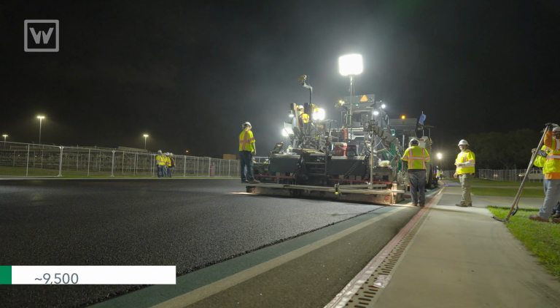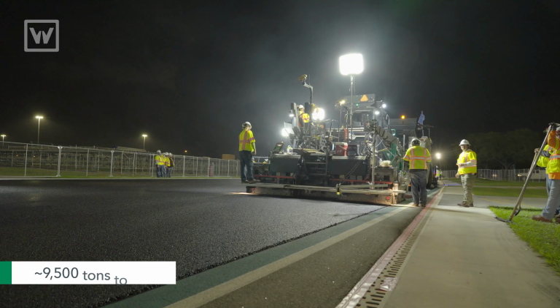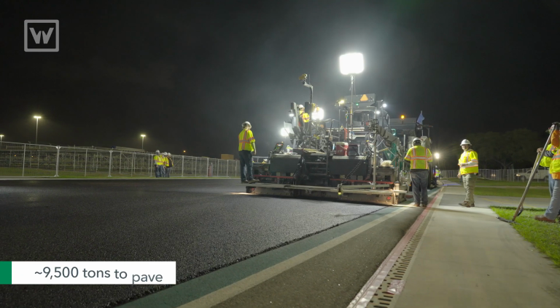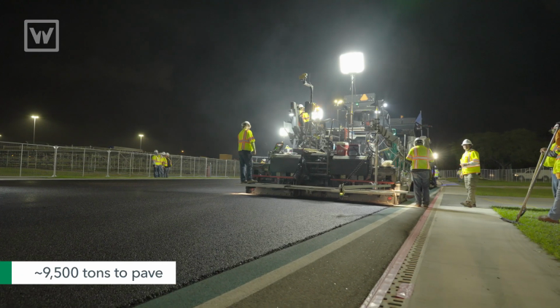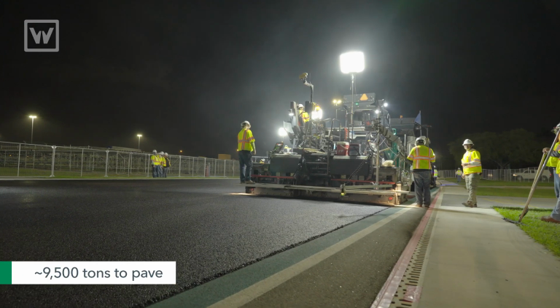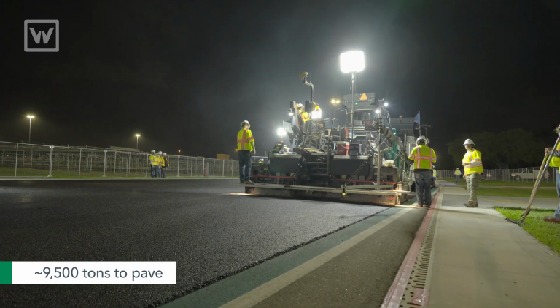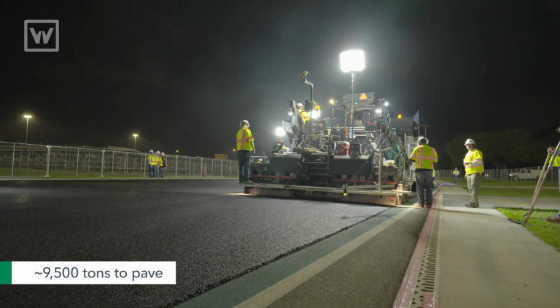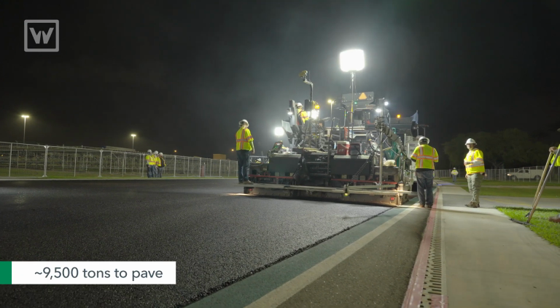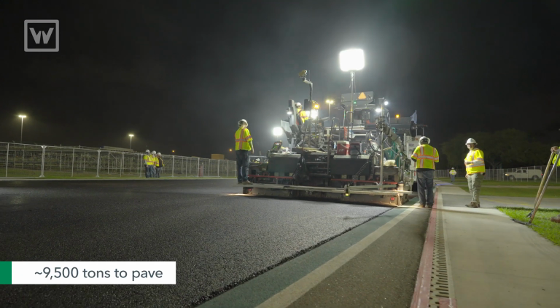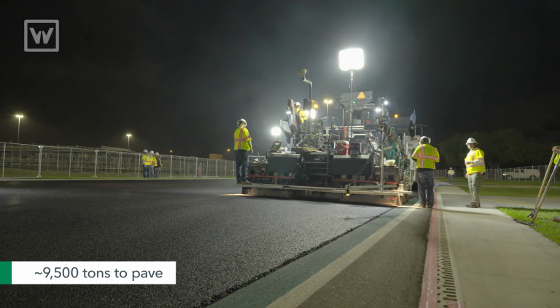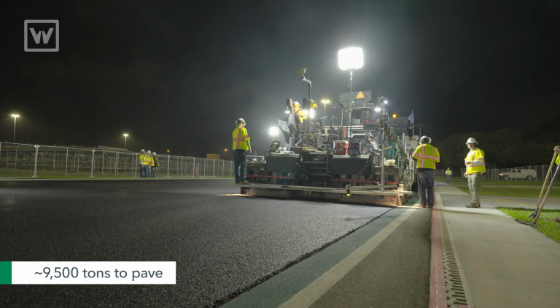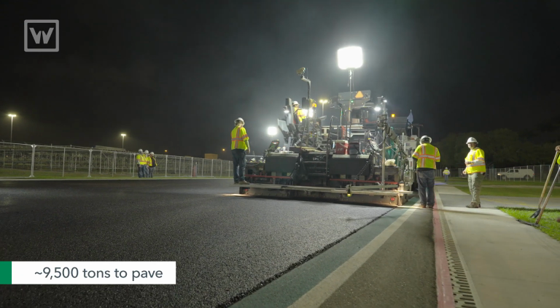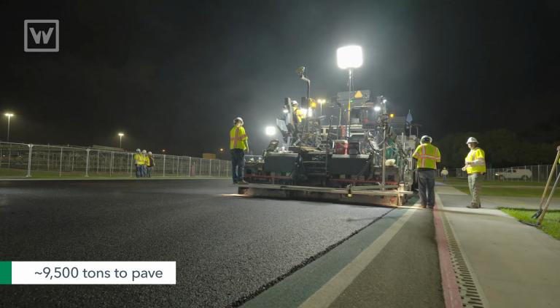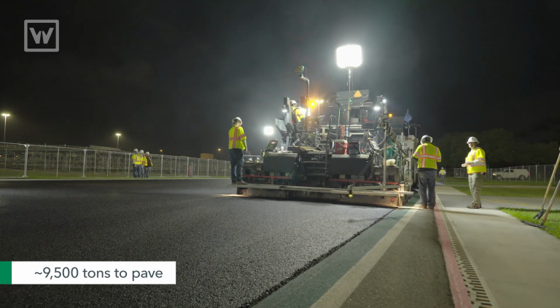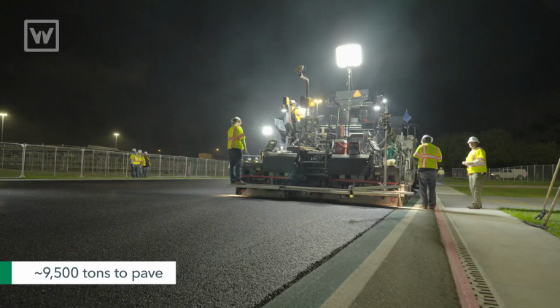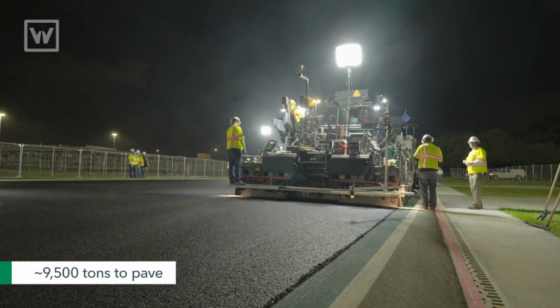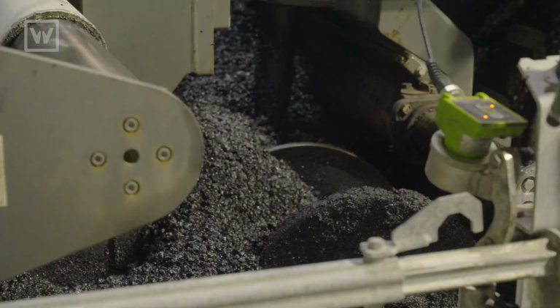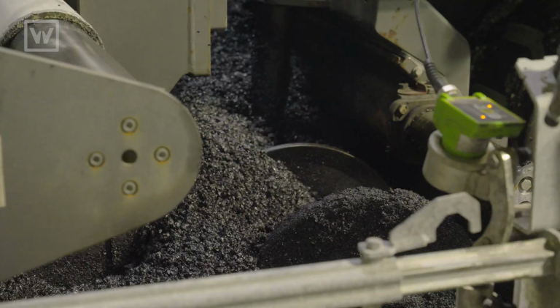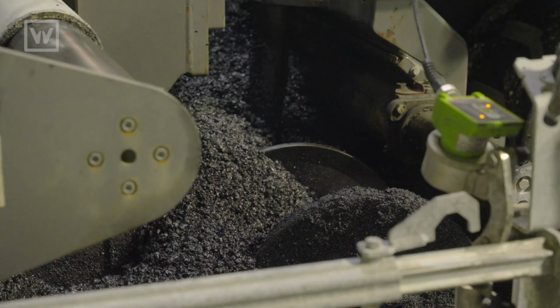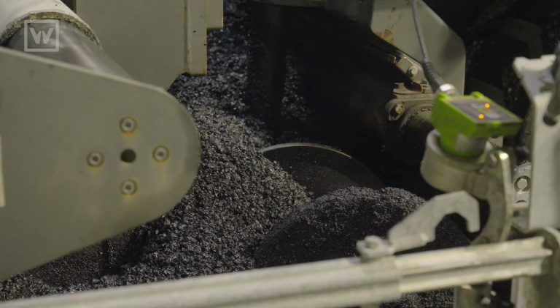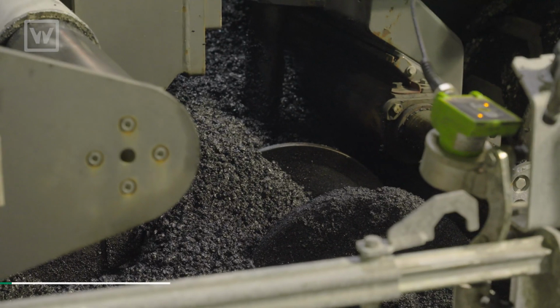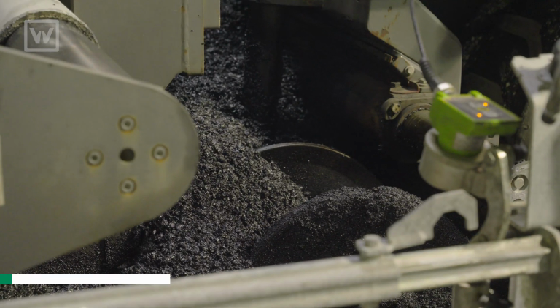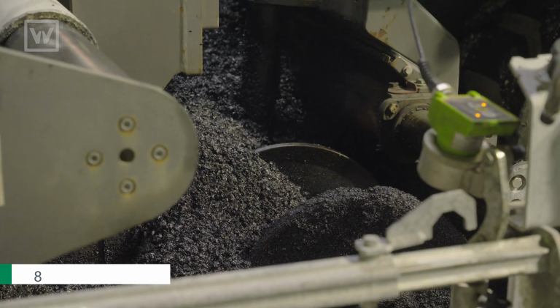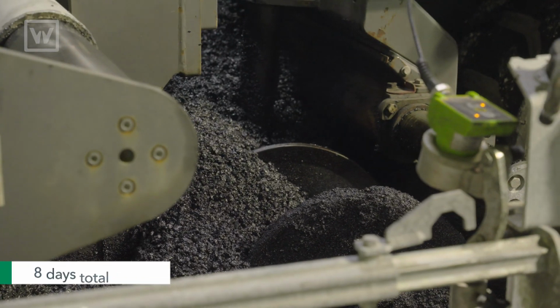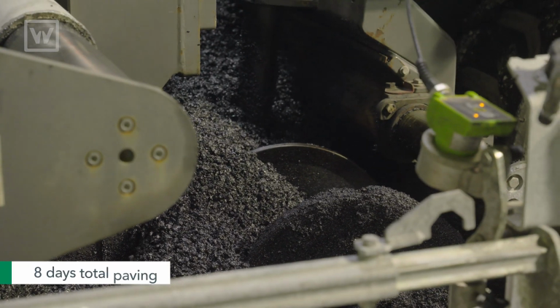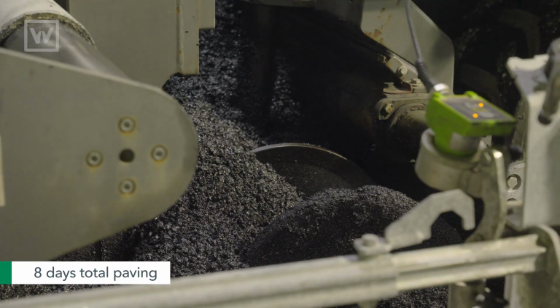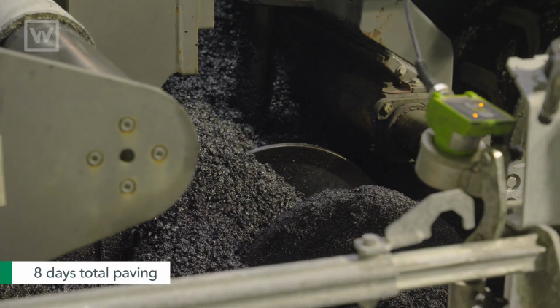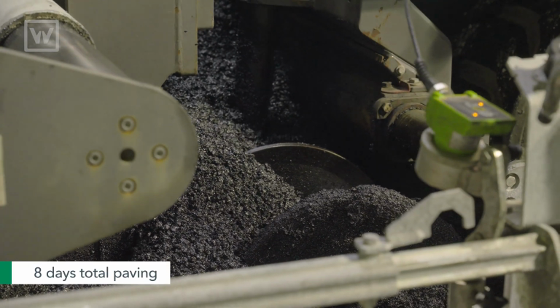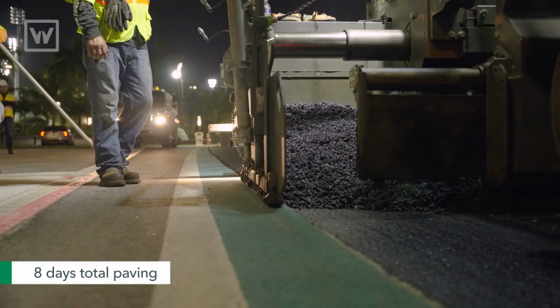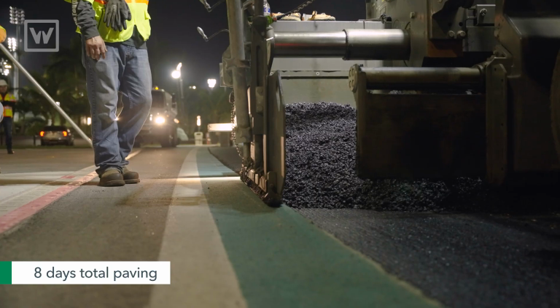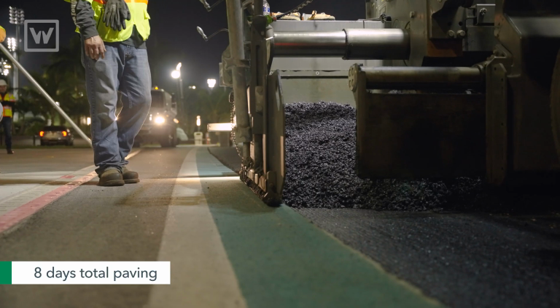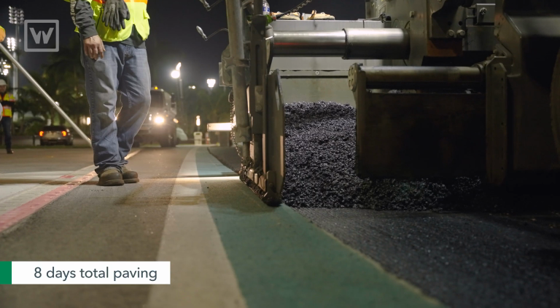We have about 9,500 tons to pave. We're on day one of paving, and there's going to be eight days total paving out here.